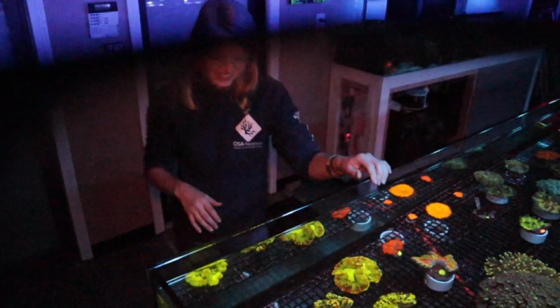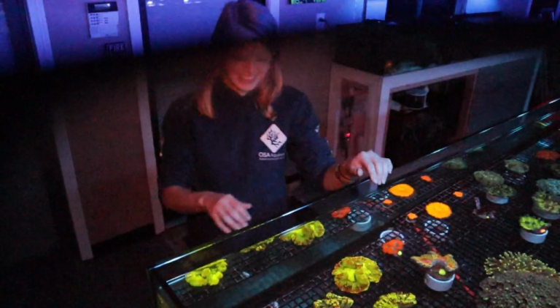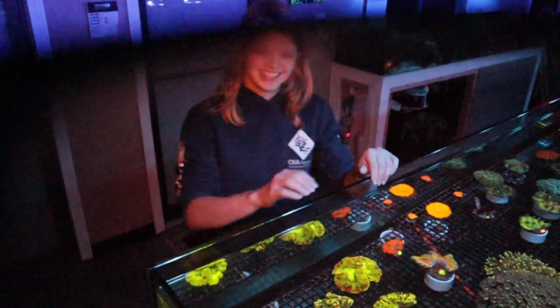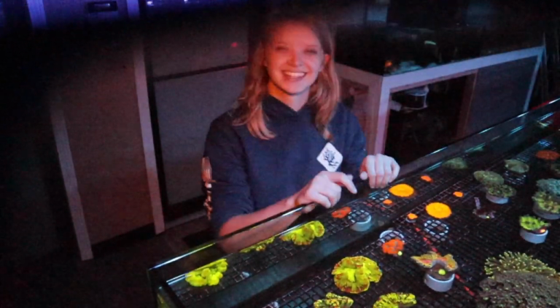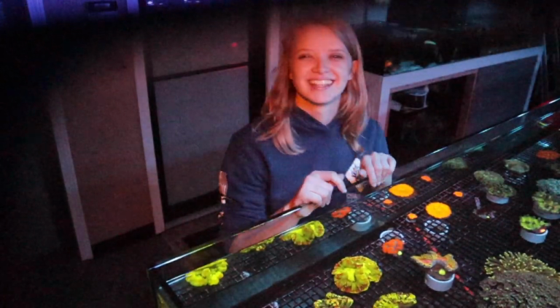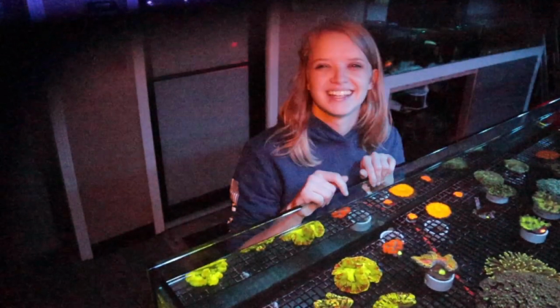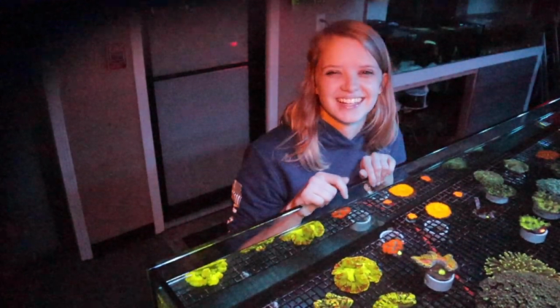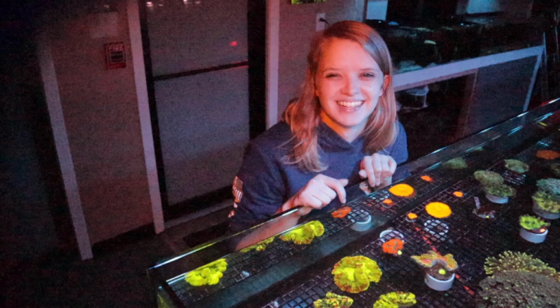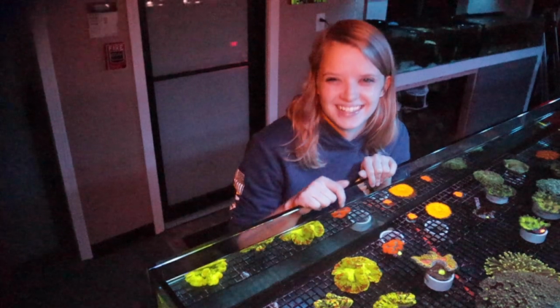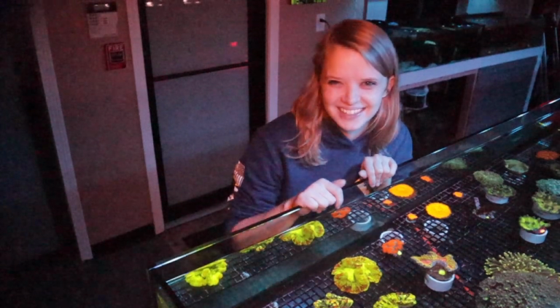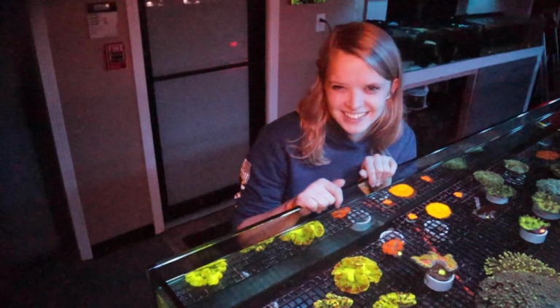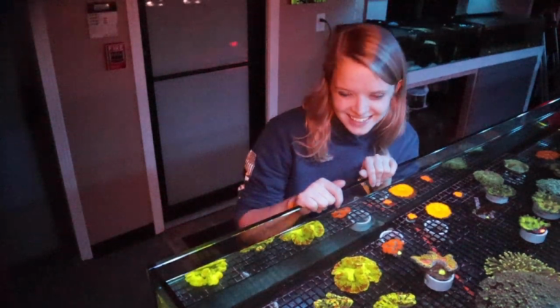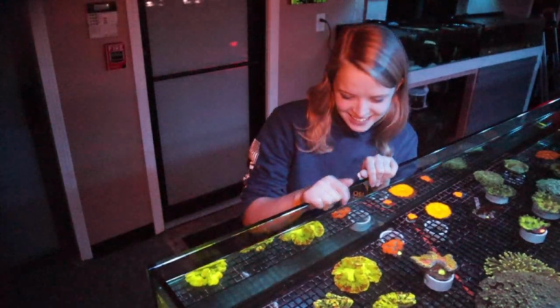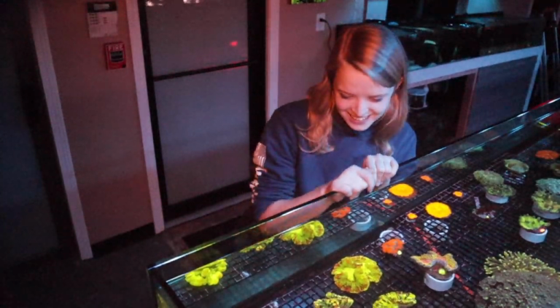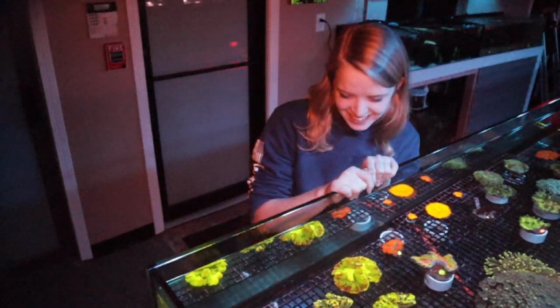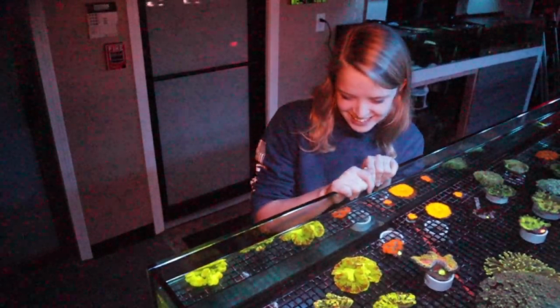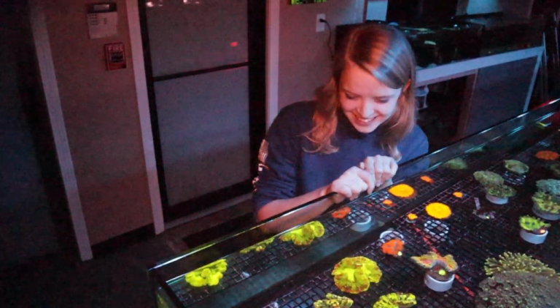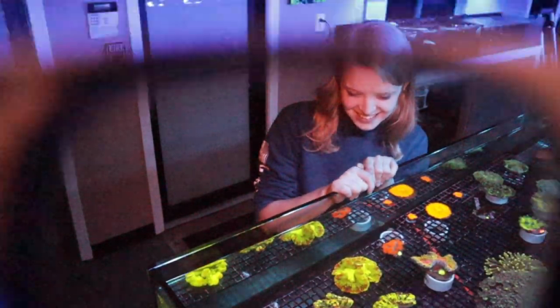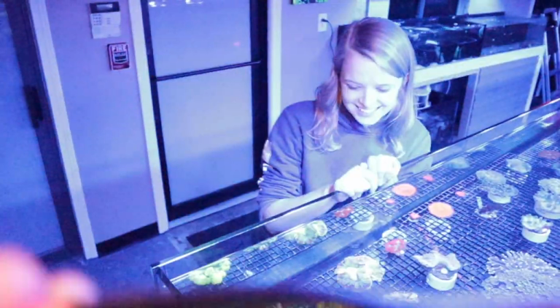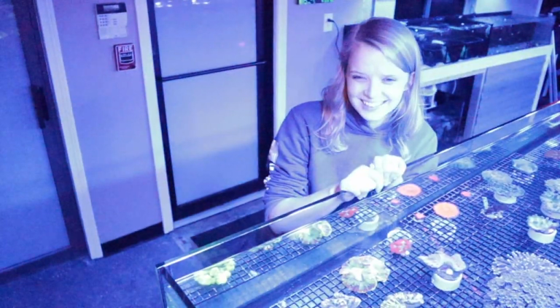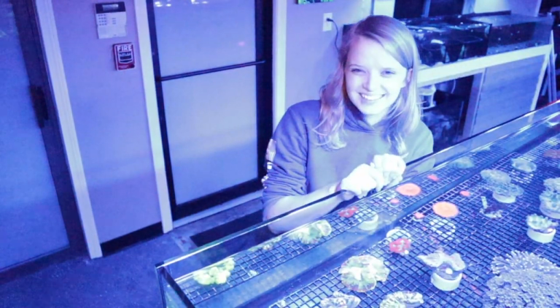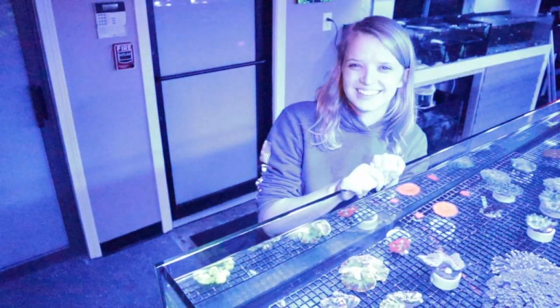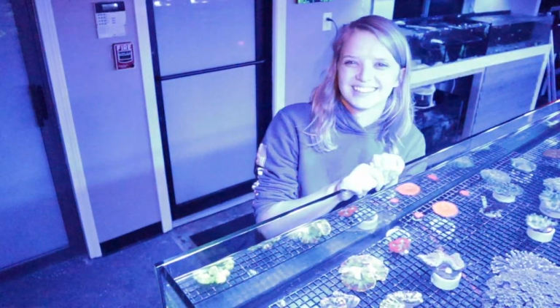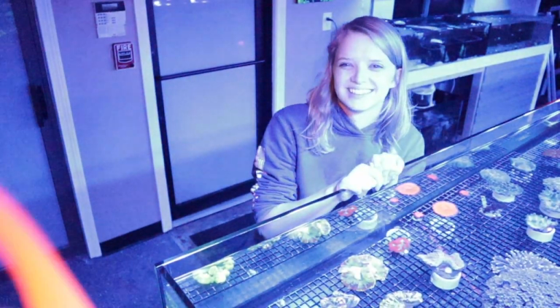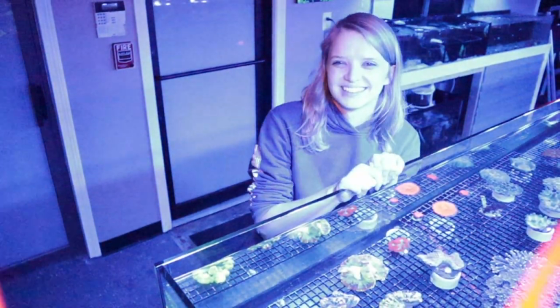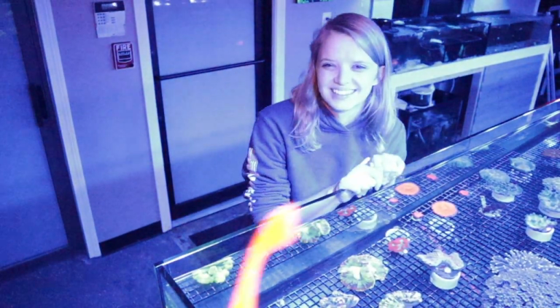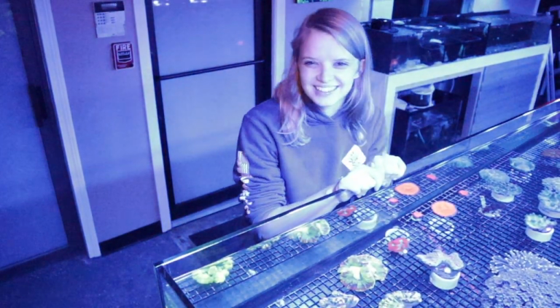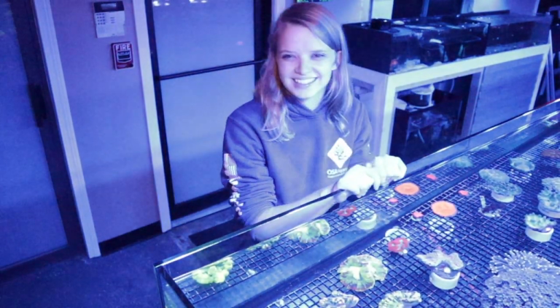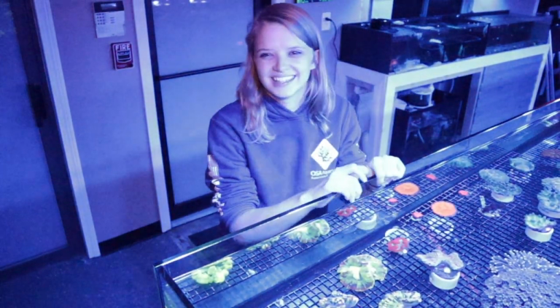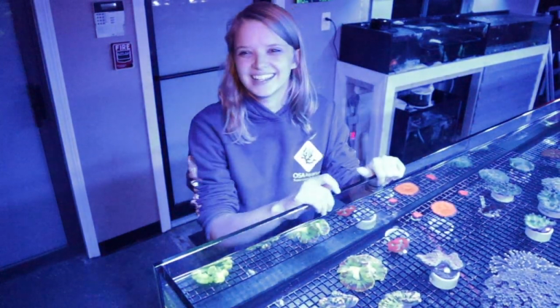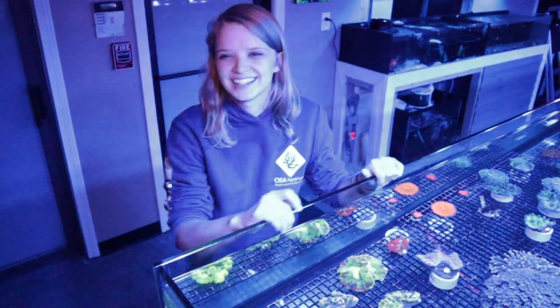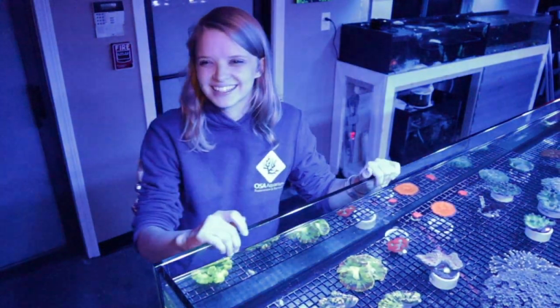Look at all that color! Now I'm taking them away. I want them back.